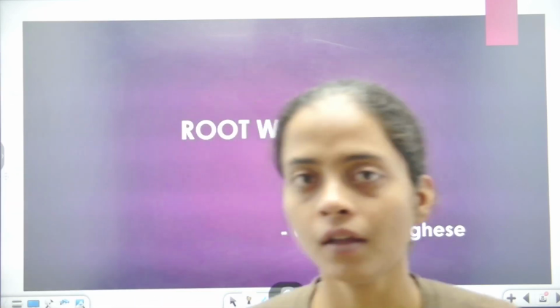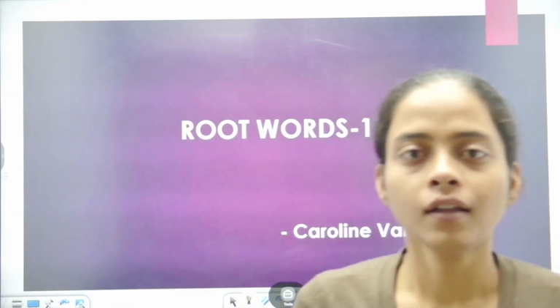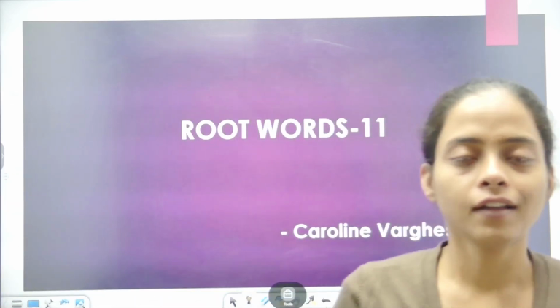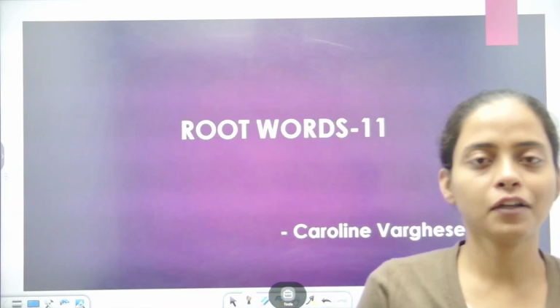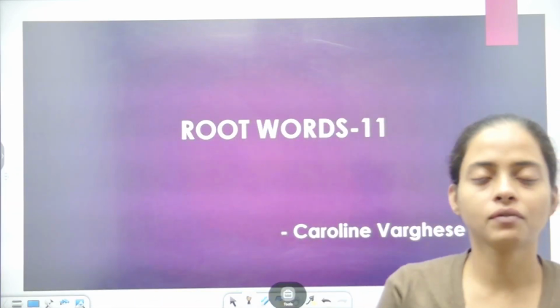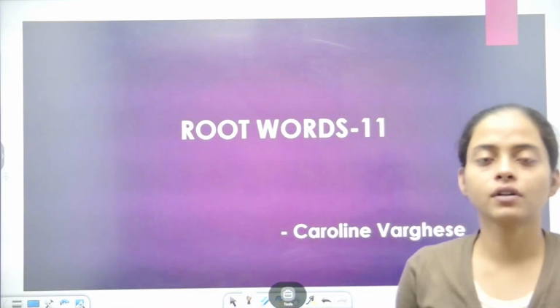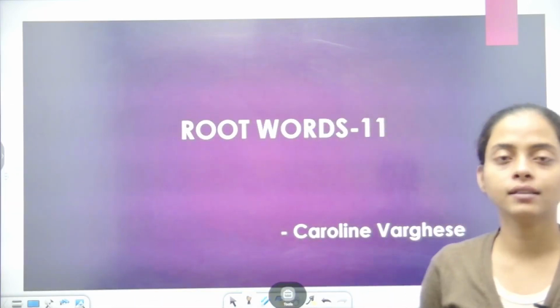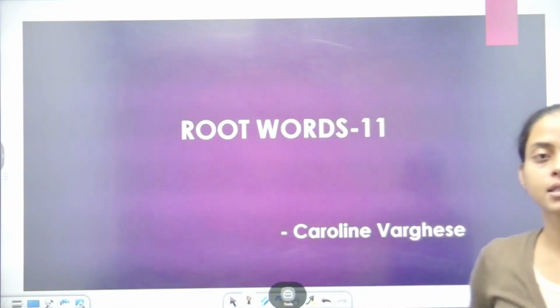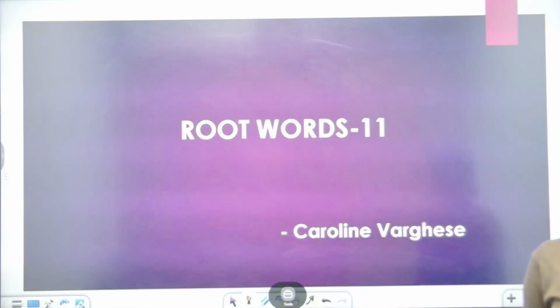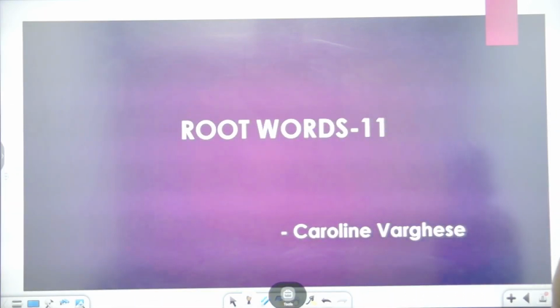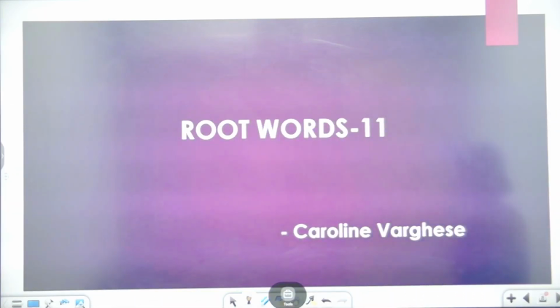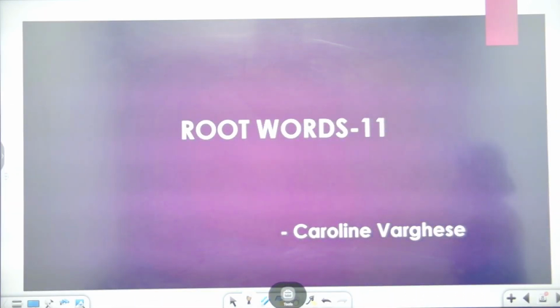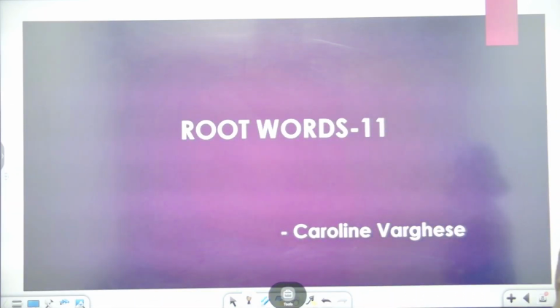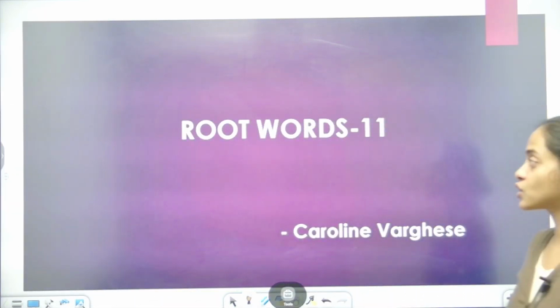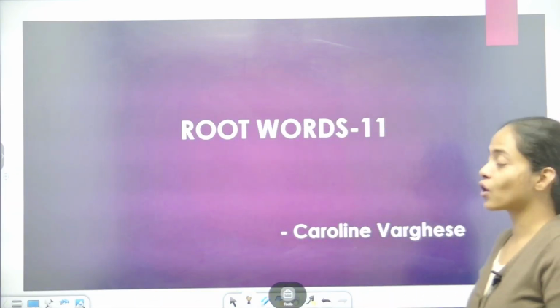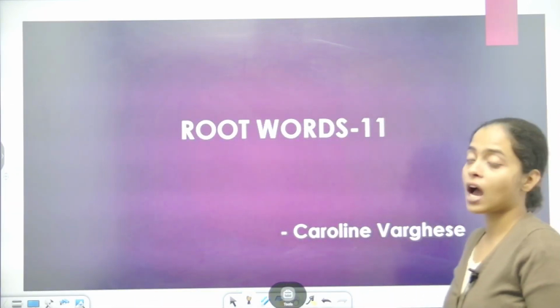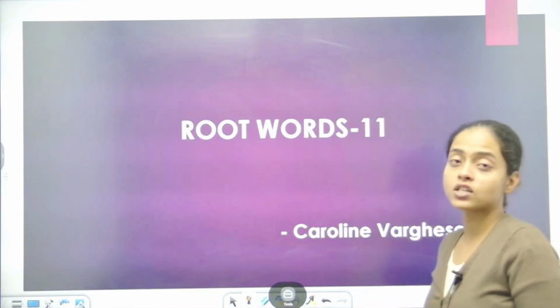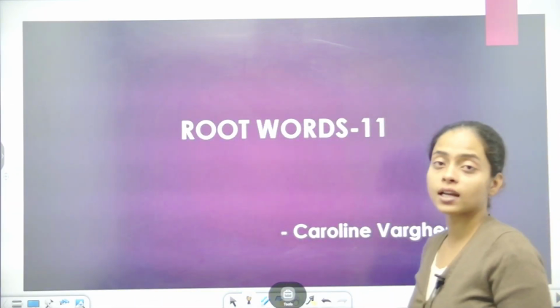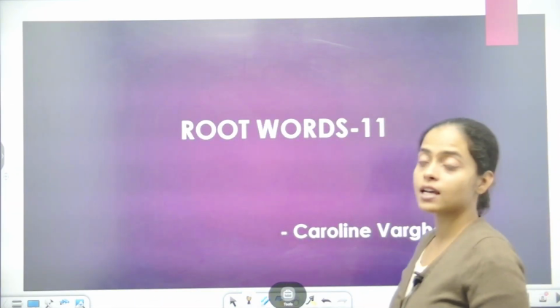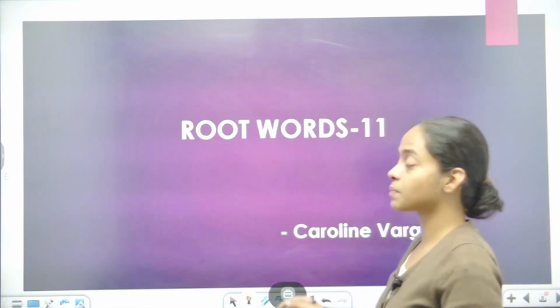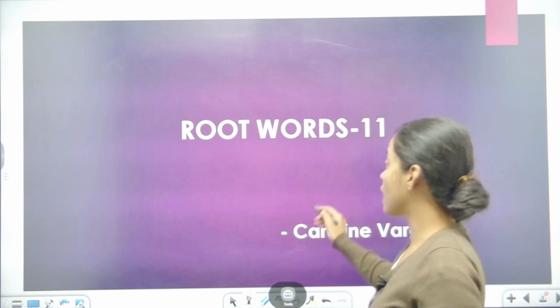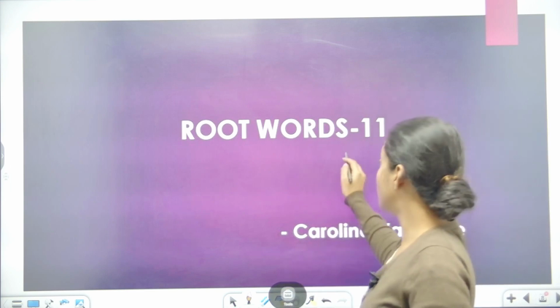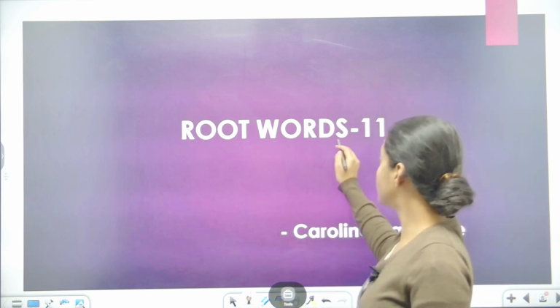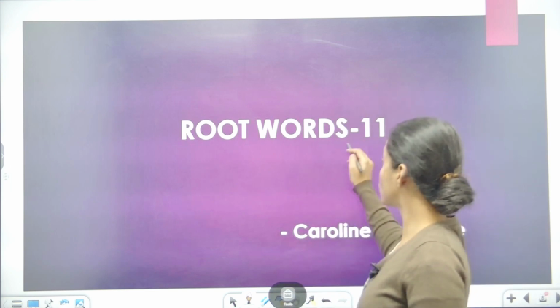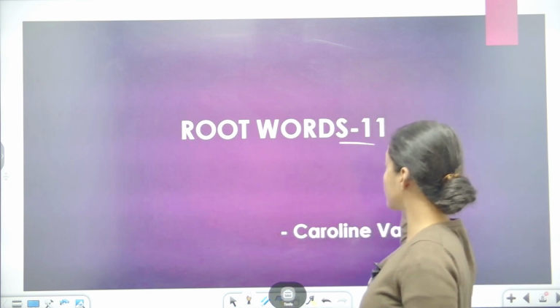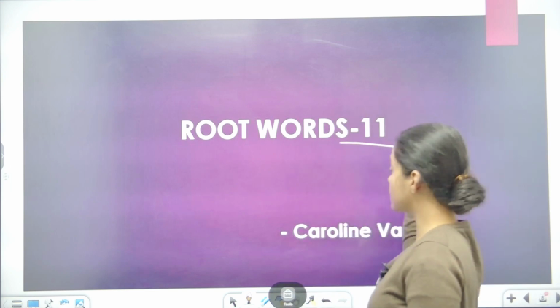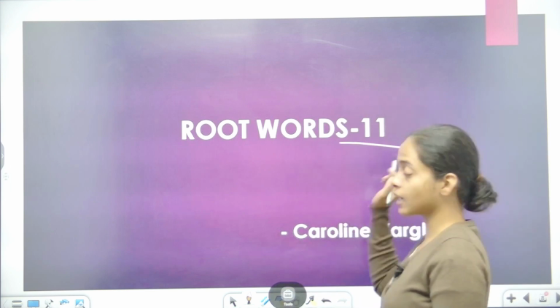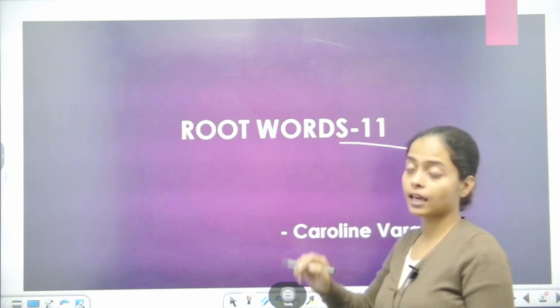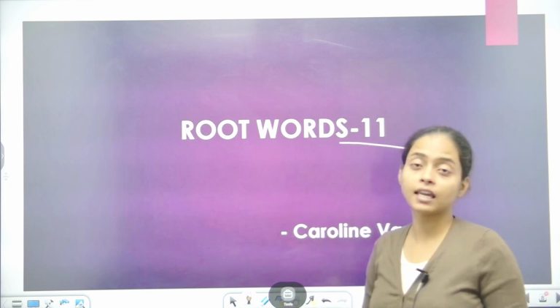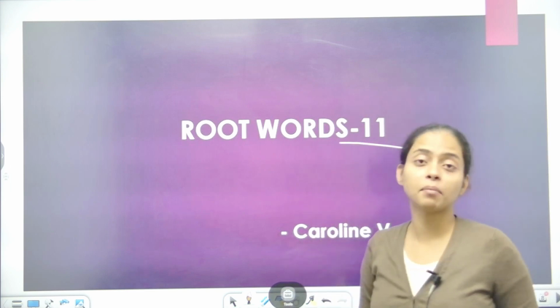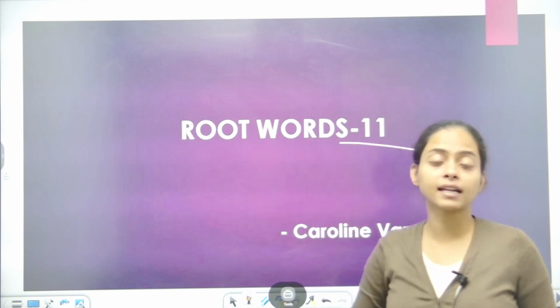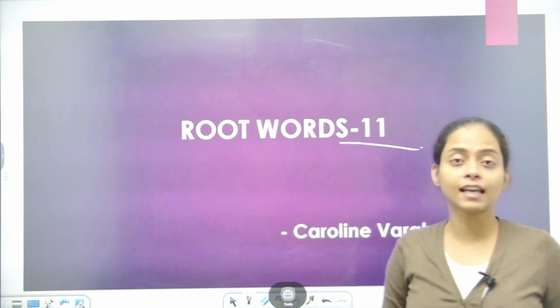Hello everyone, this is Caroline Verges and we will learn root words in today's class. This is Part 11.